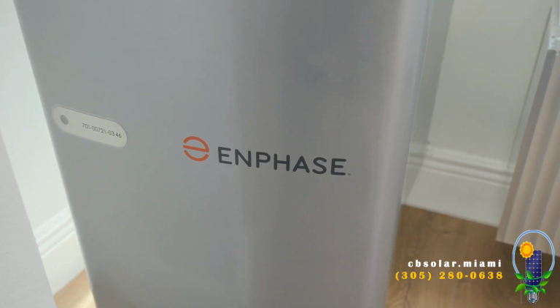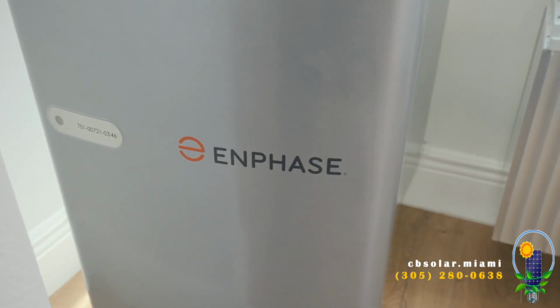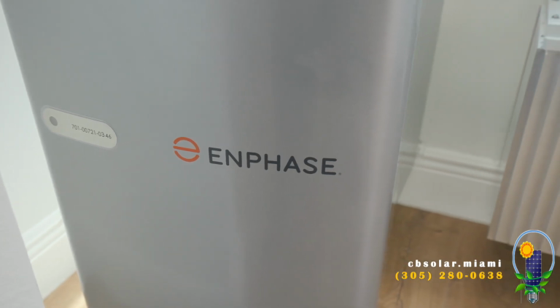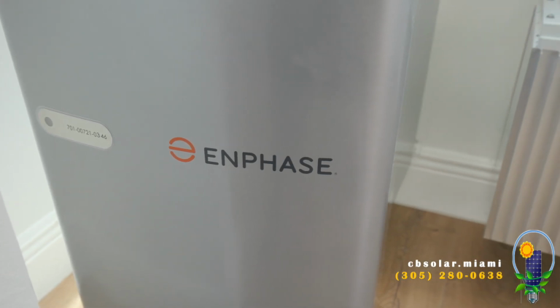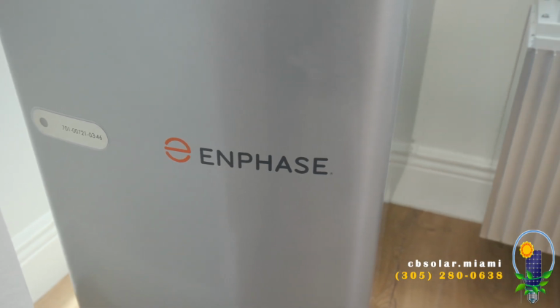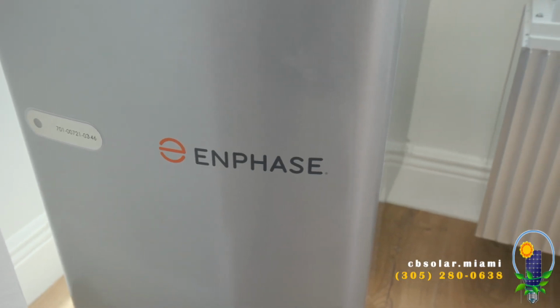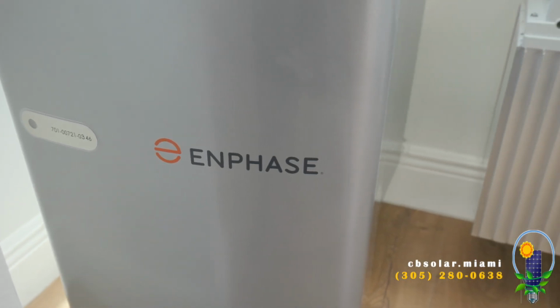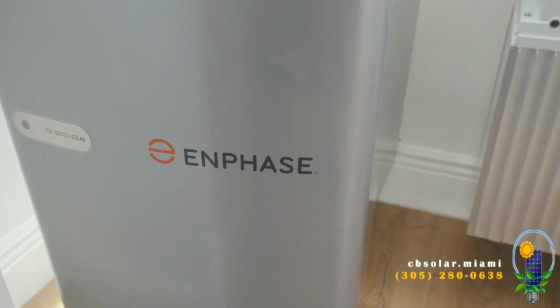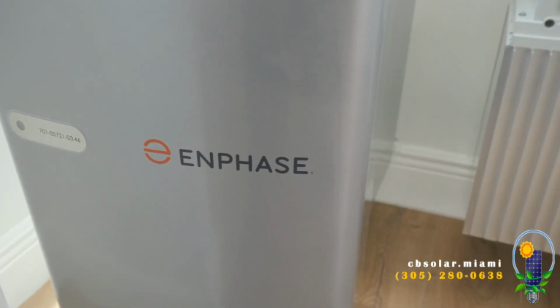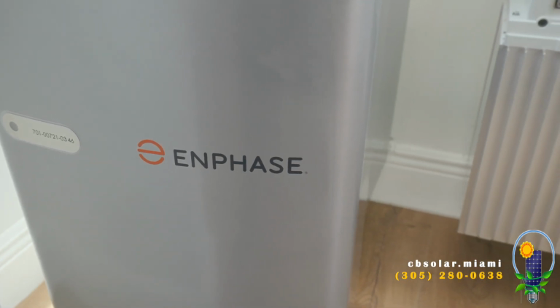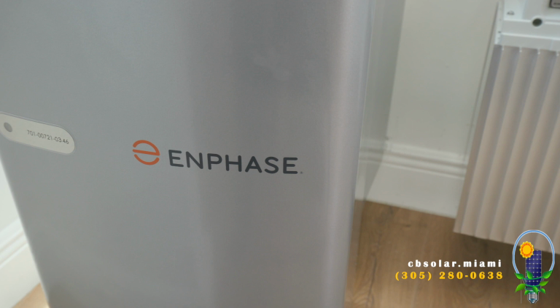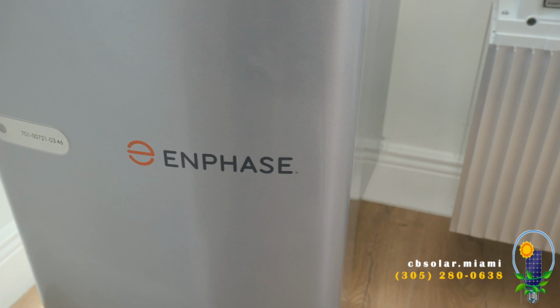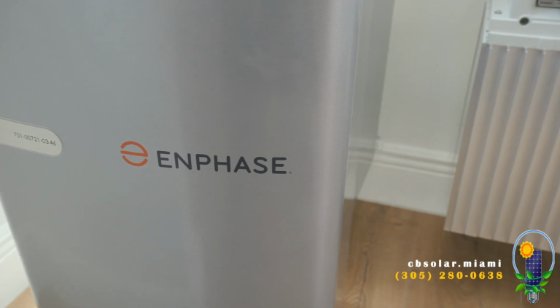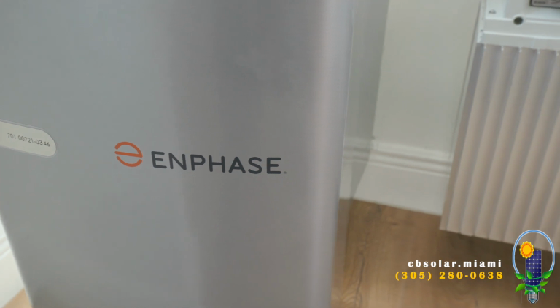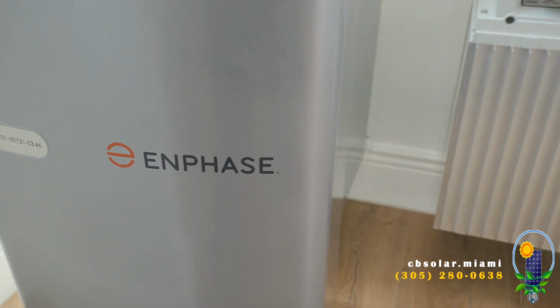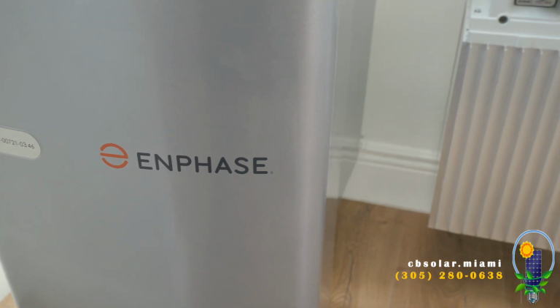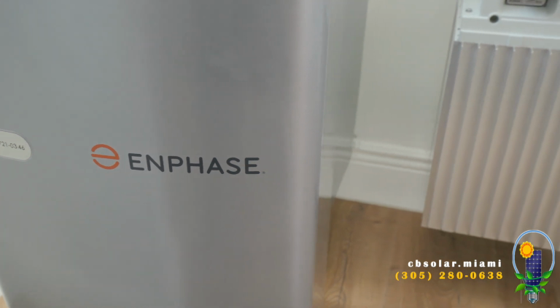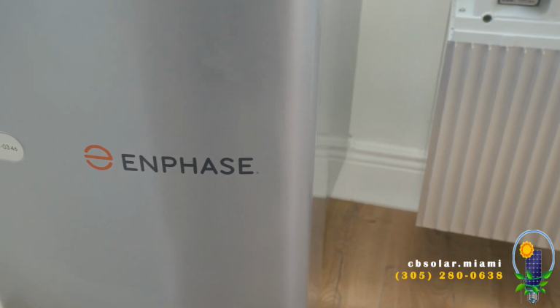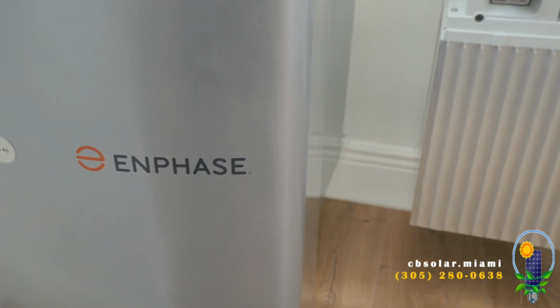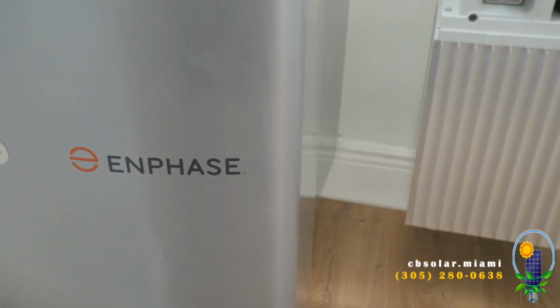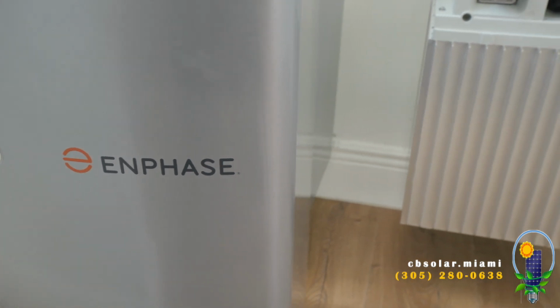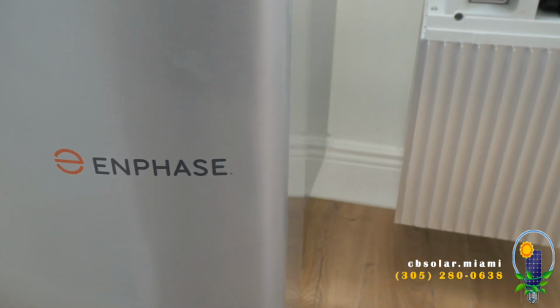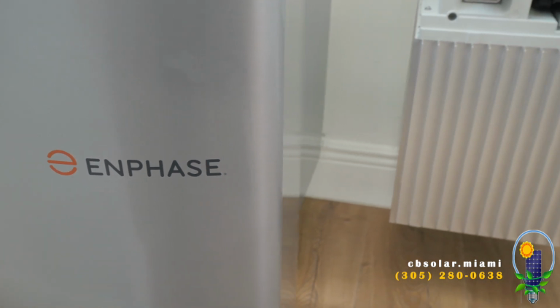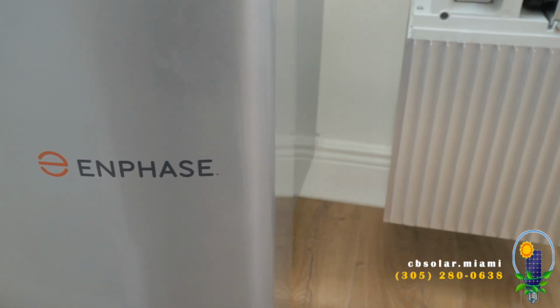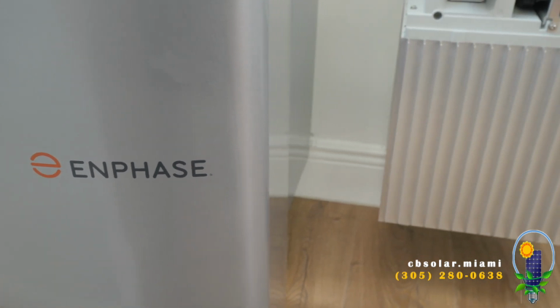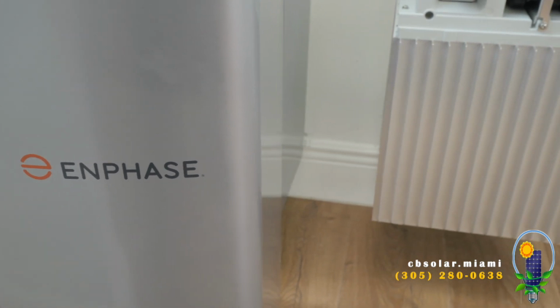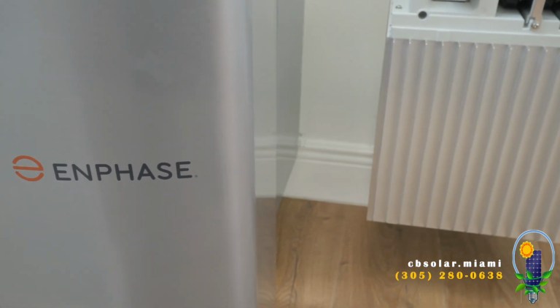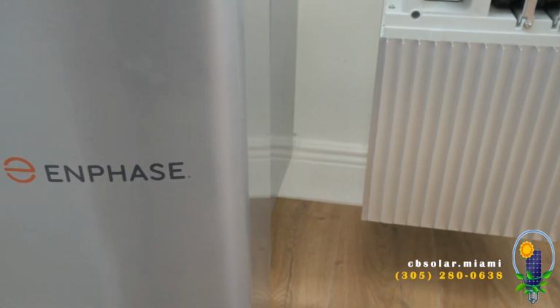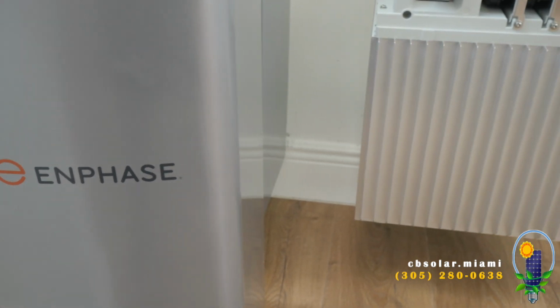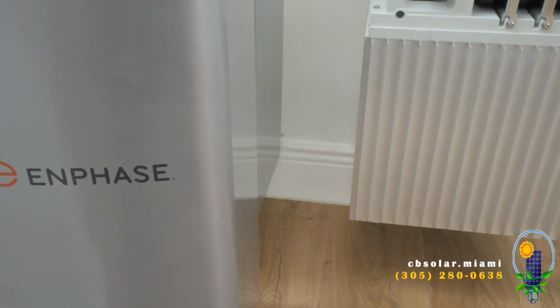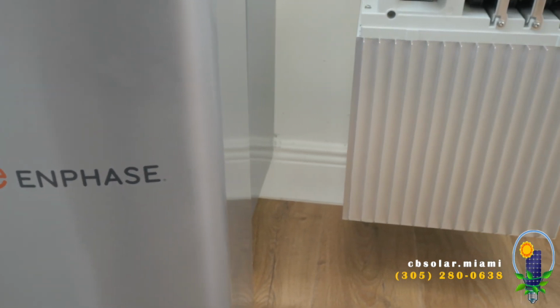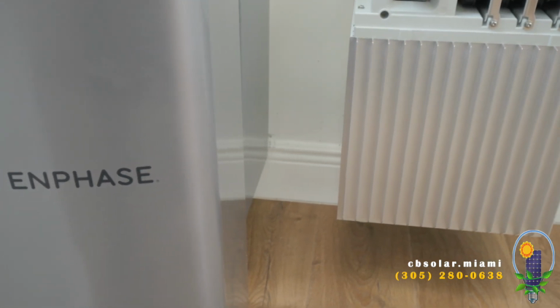Enphase Ensemble Encharge. With Enphase — your power, your choice, always on.